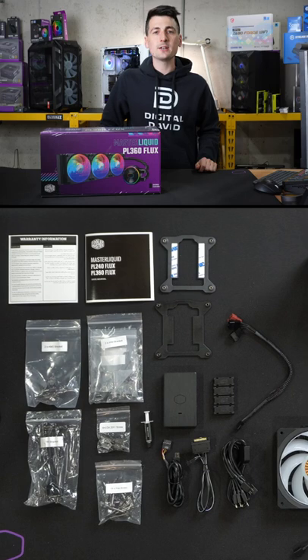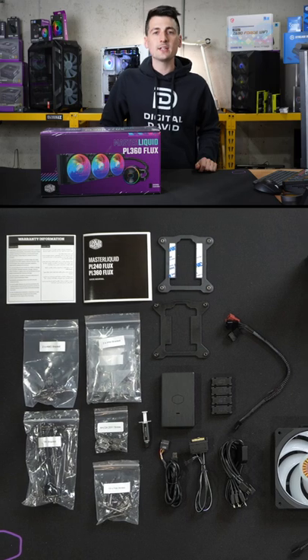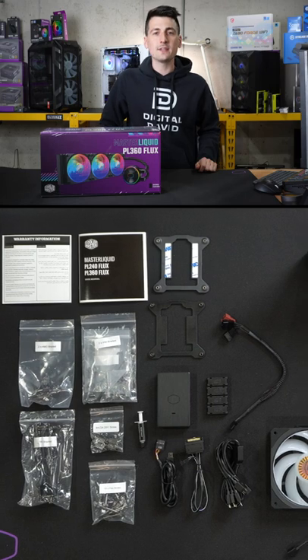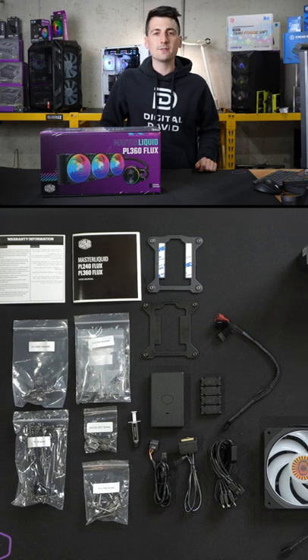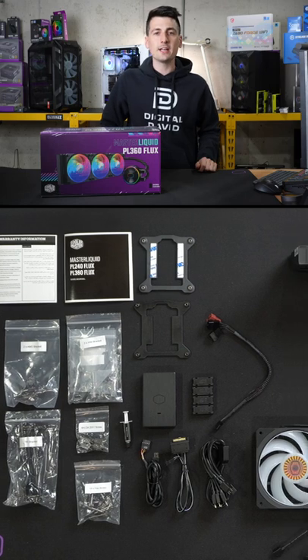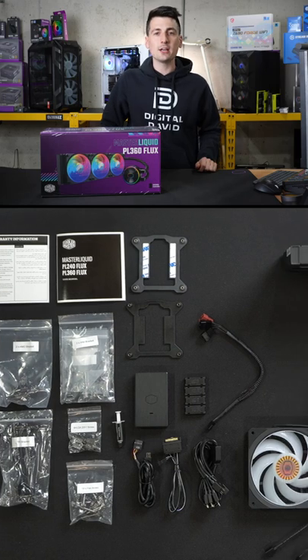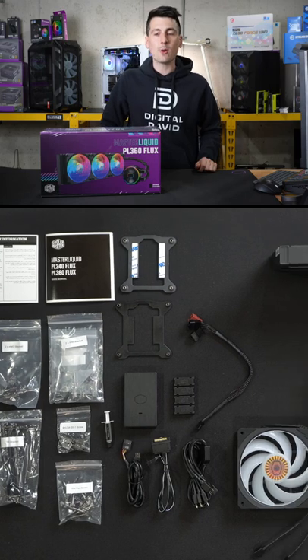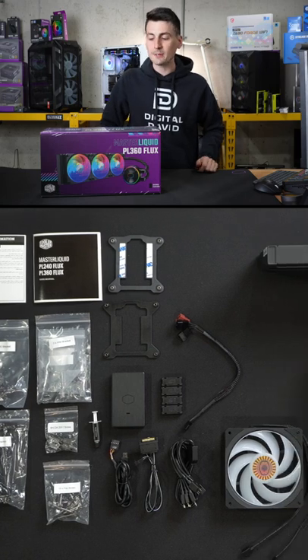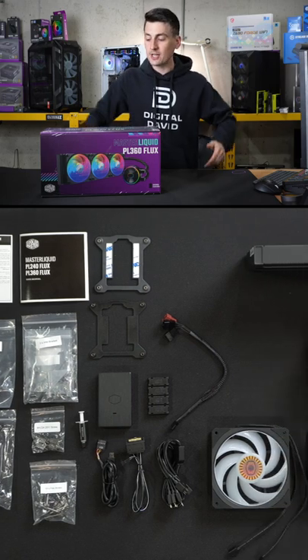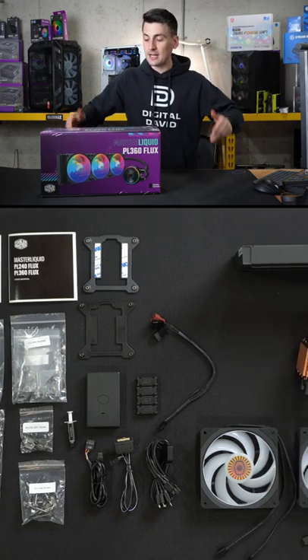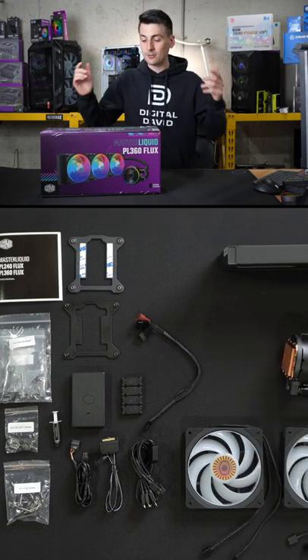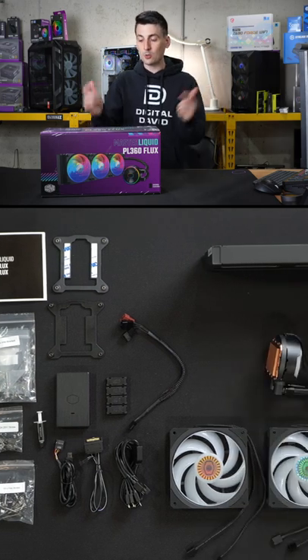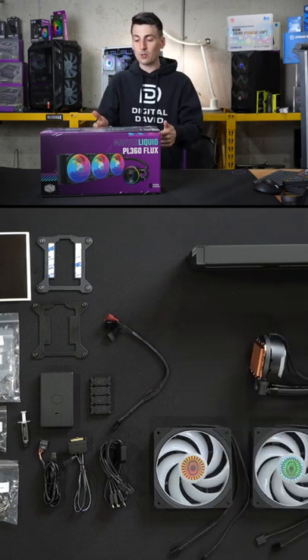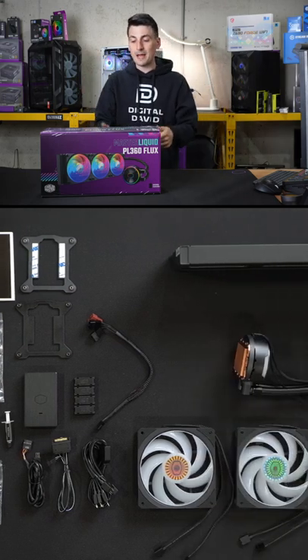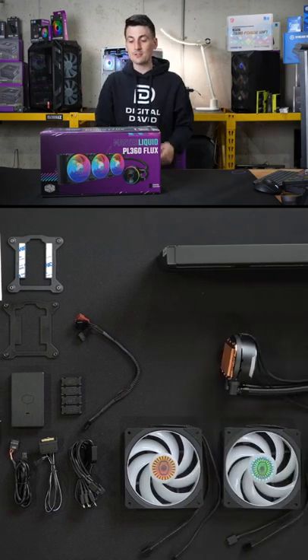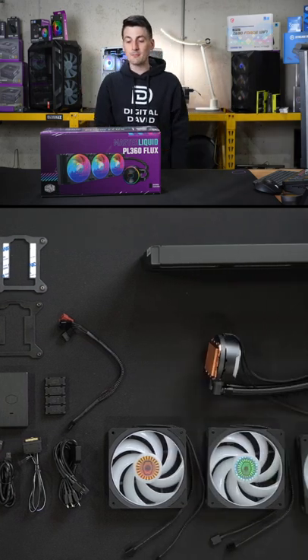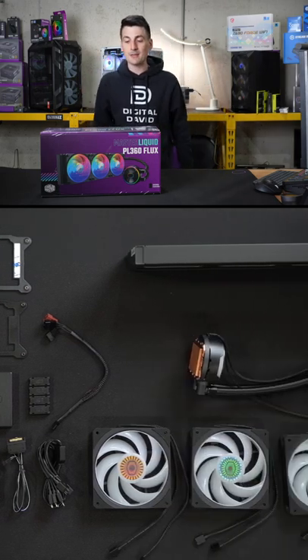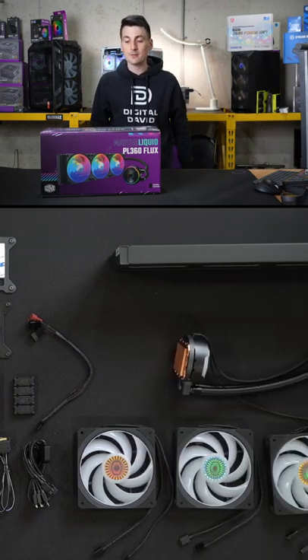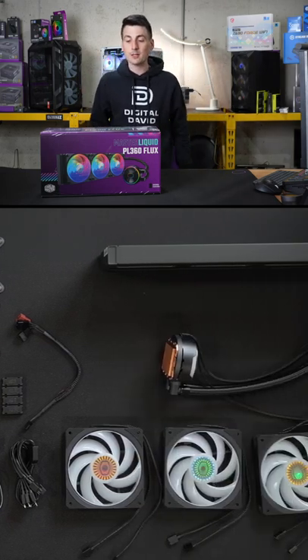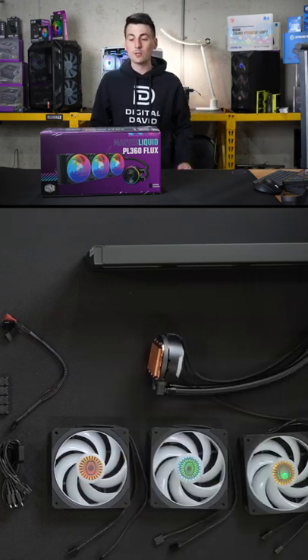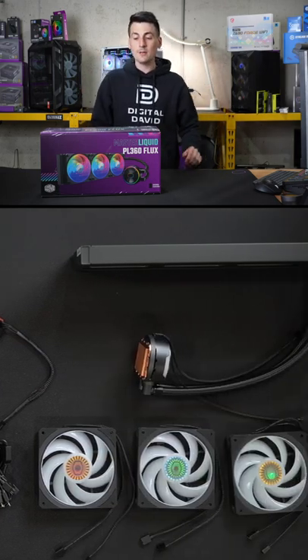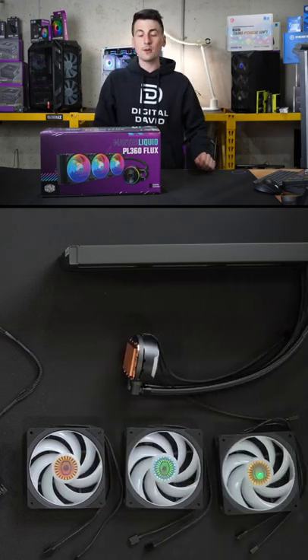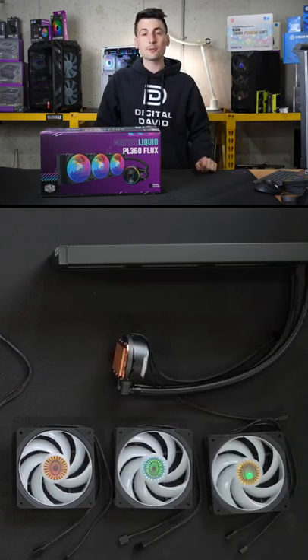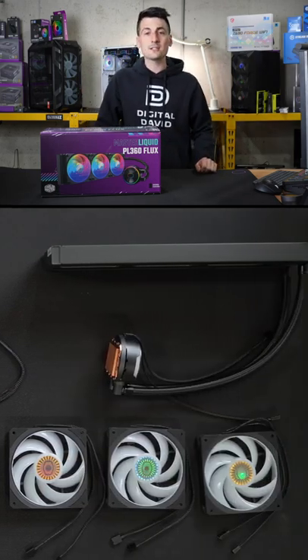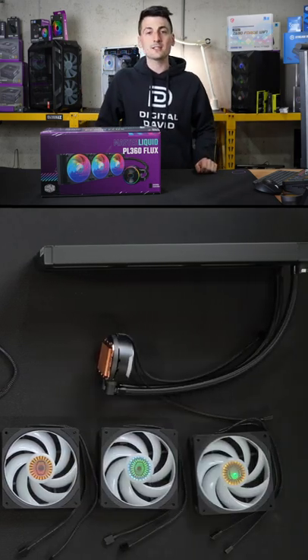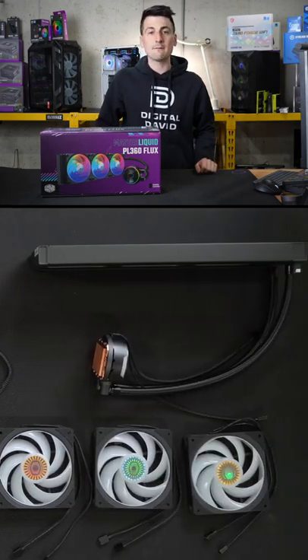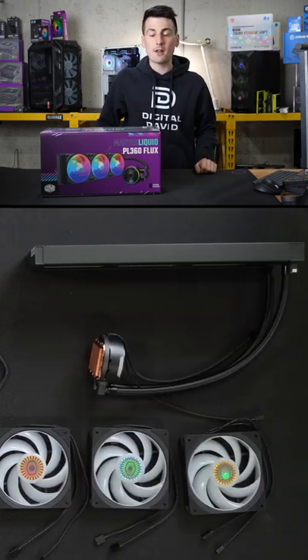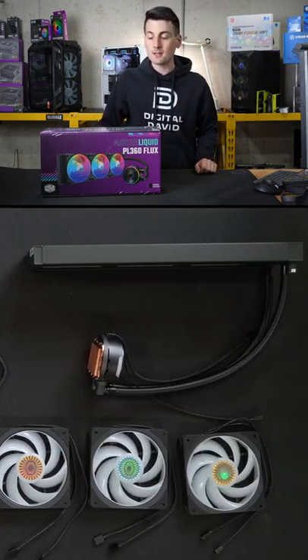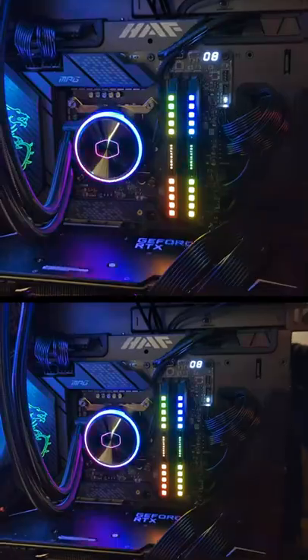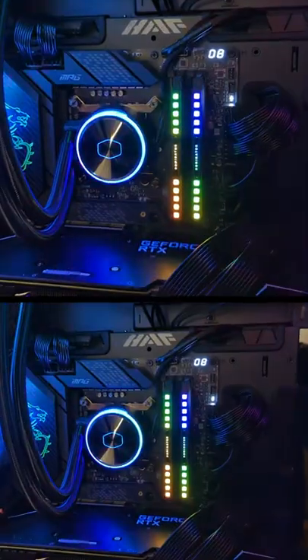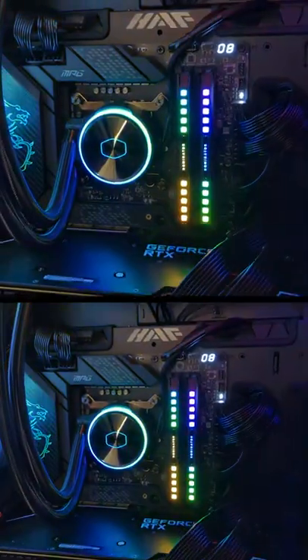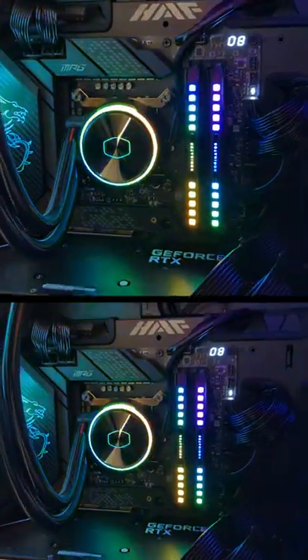Today in this video, I'm going to be checking out the Cooler Master MasterLiquid PL360 Flux. So check it out.